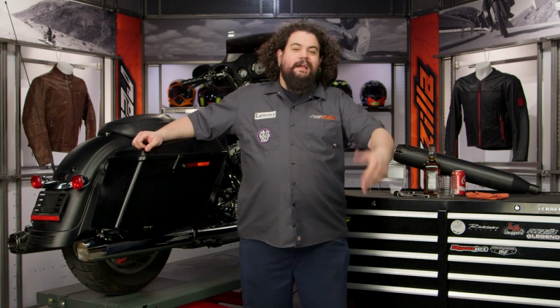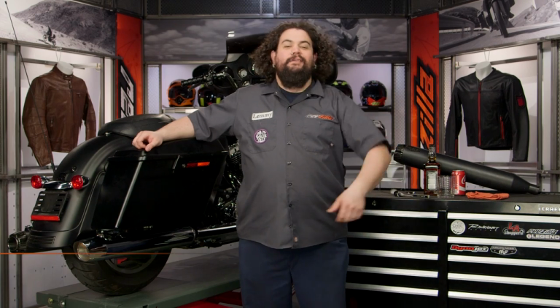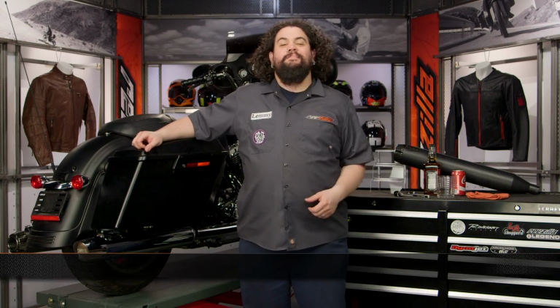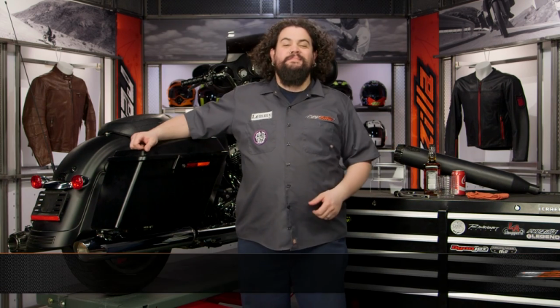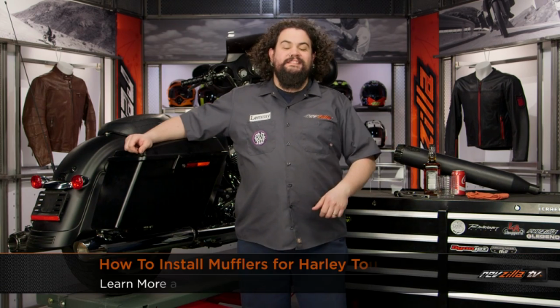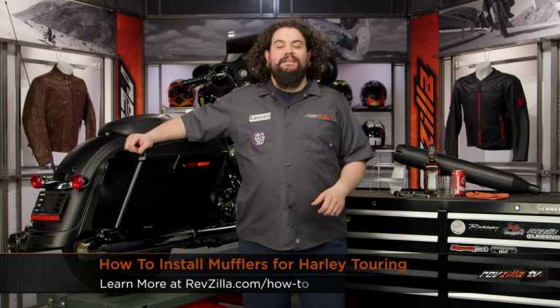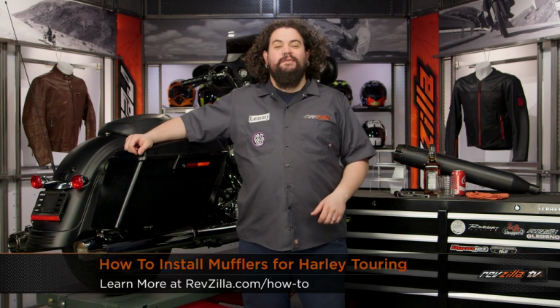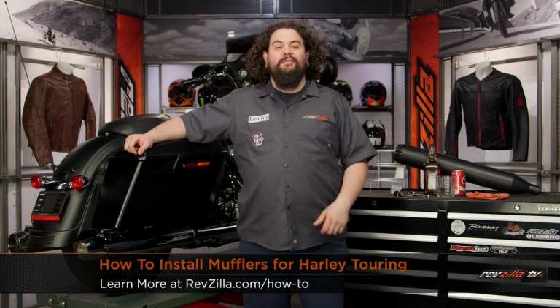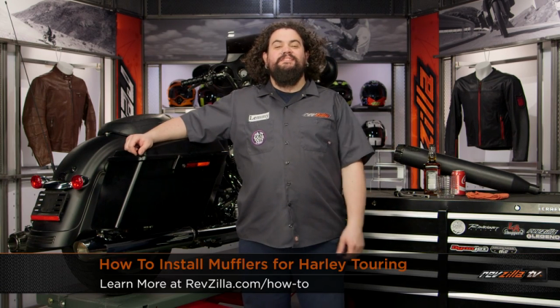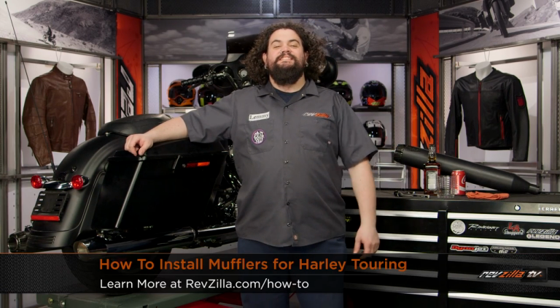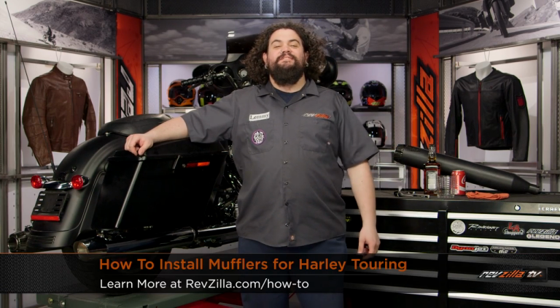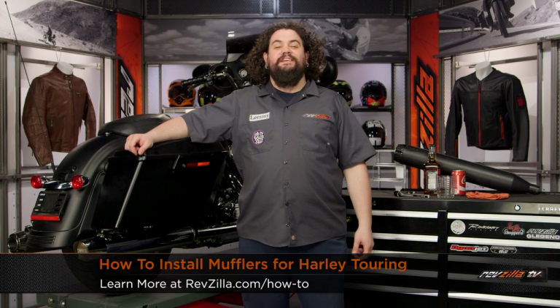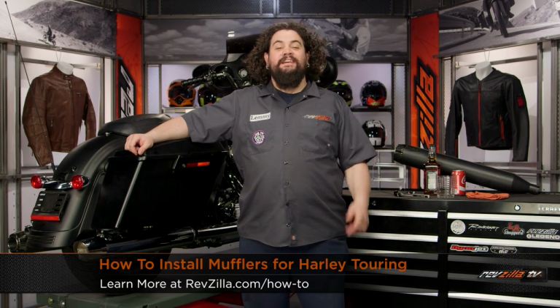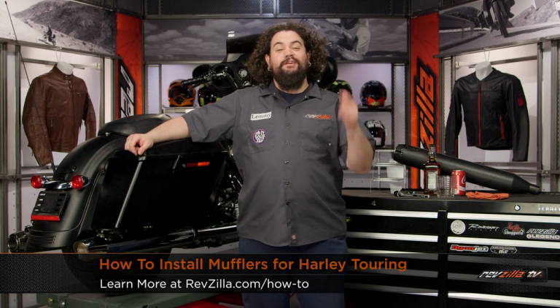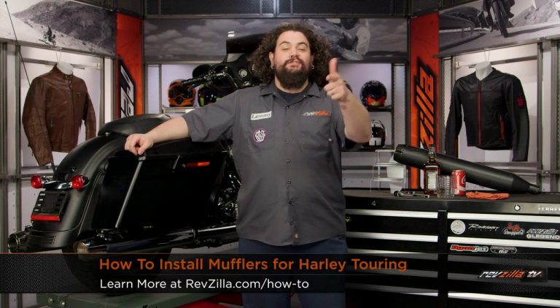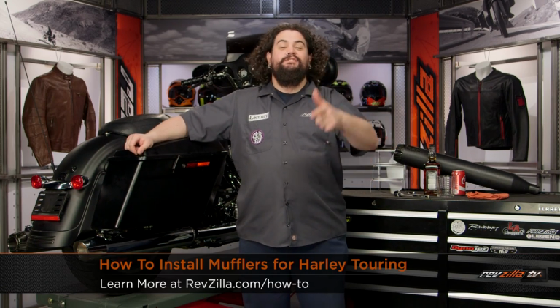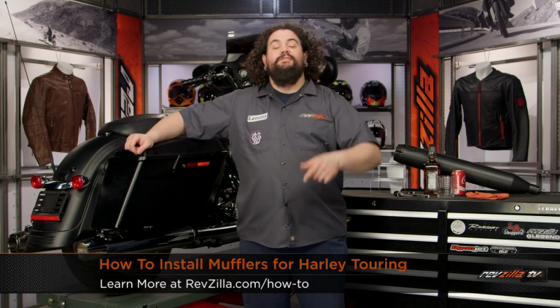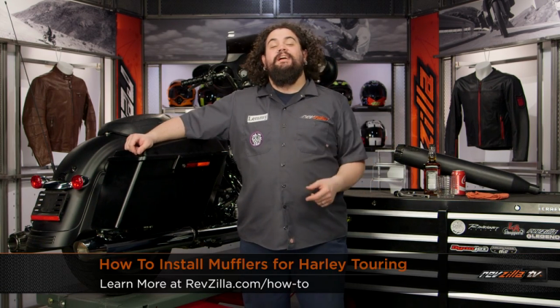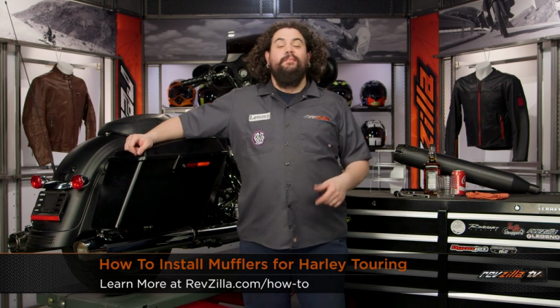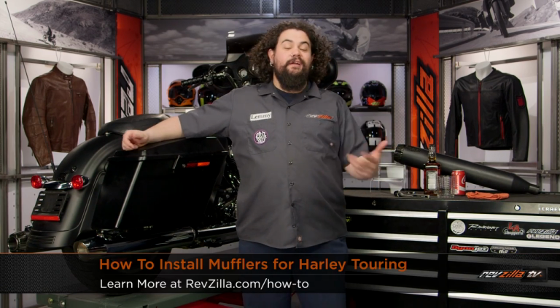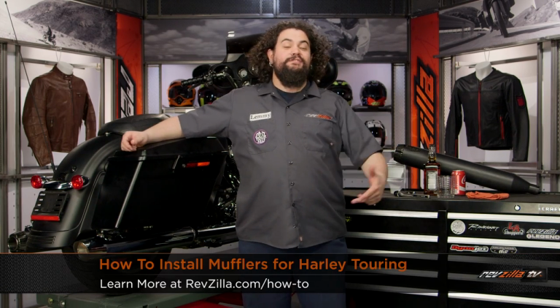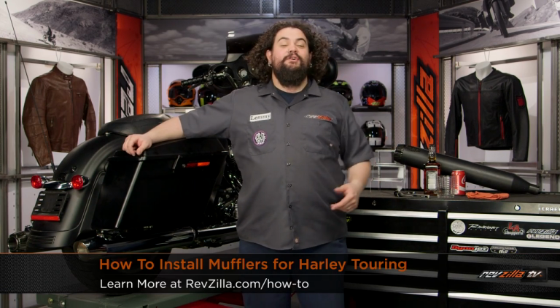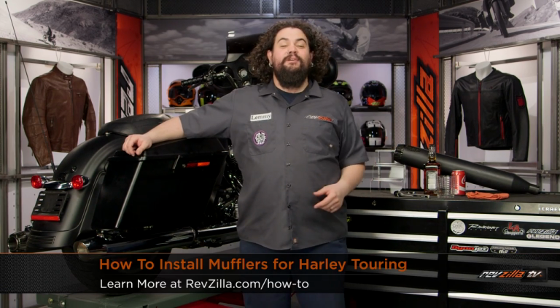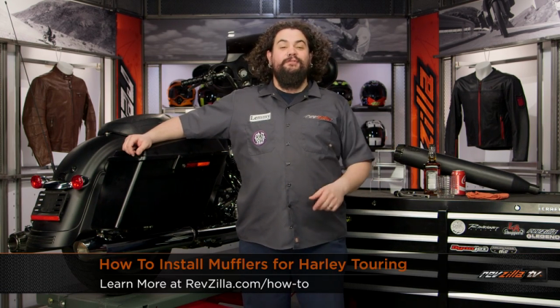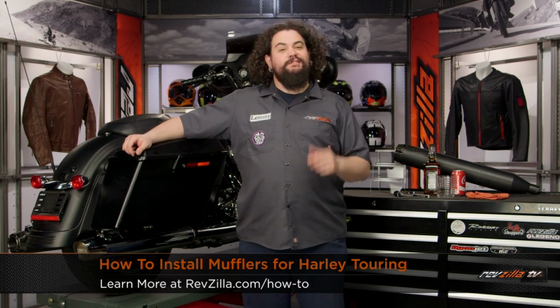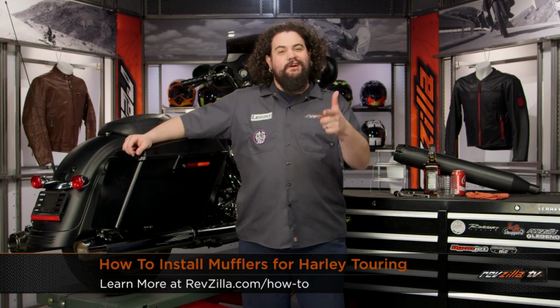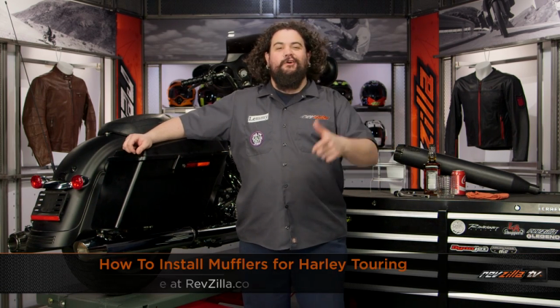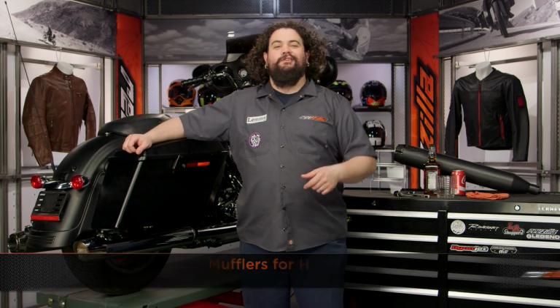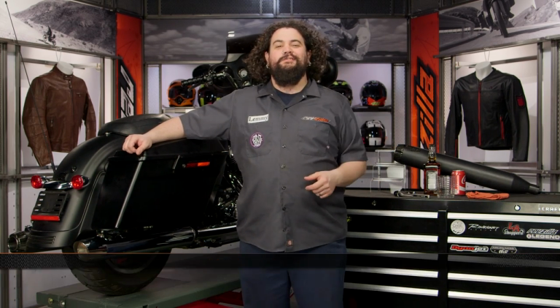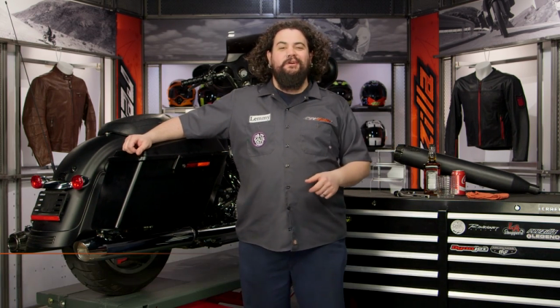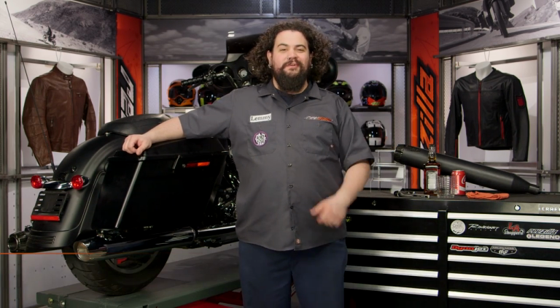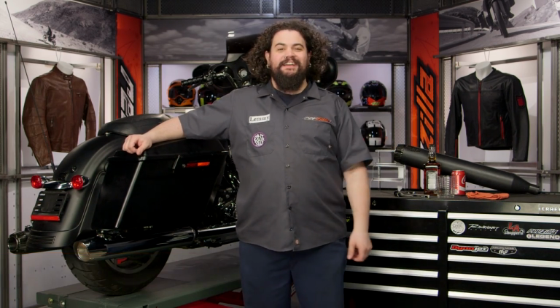Howdy! This is Lemmy with RevZilla TV, here to talk to you today about how to install mufflers on your Harley Touring Bike.